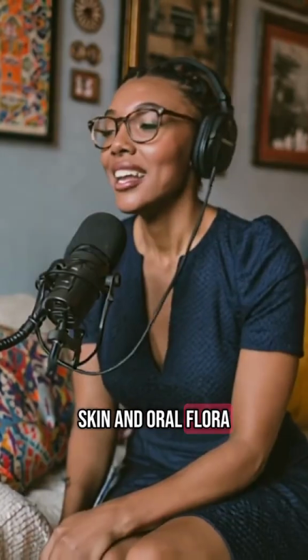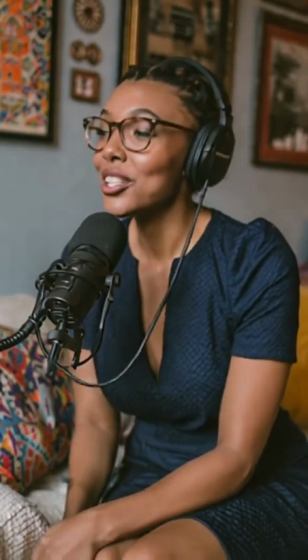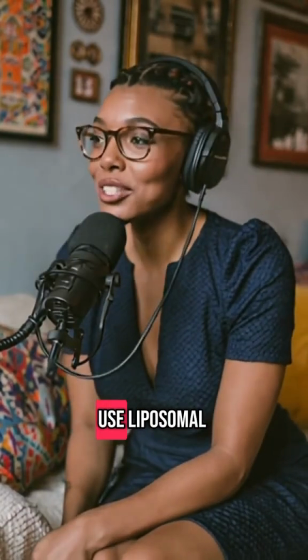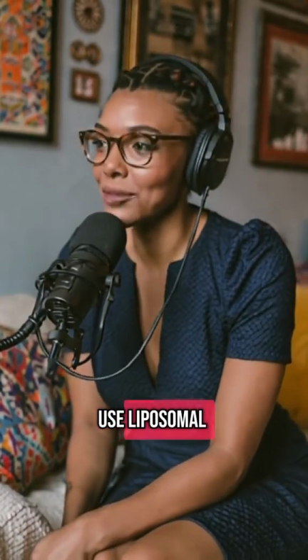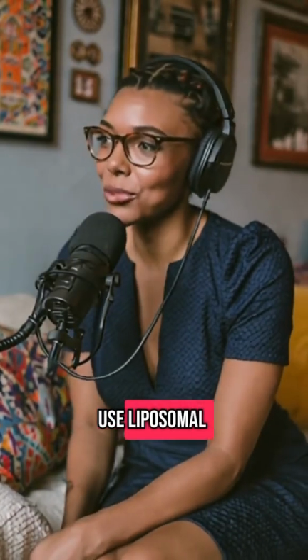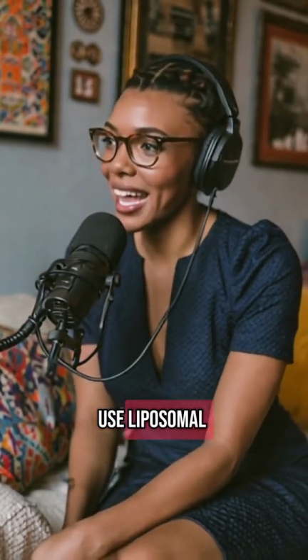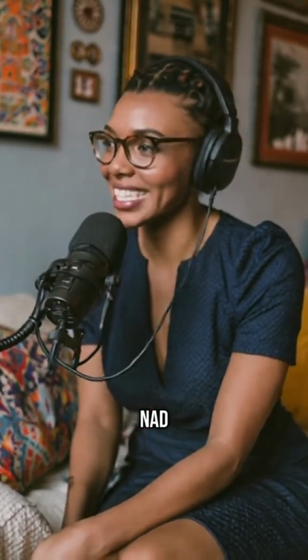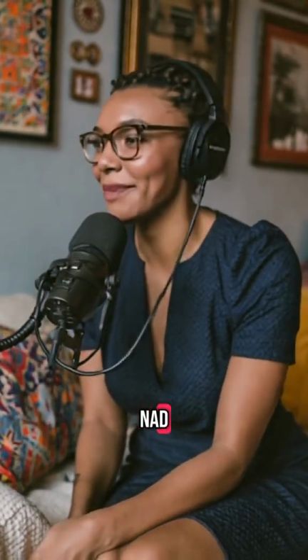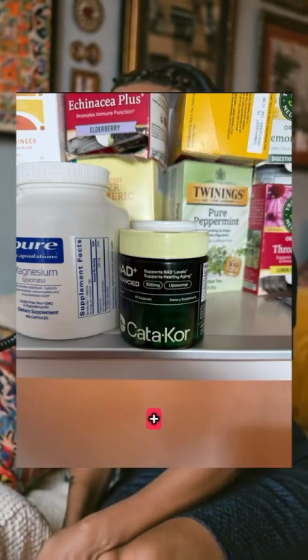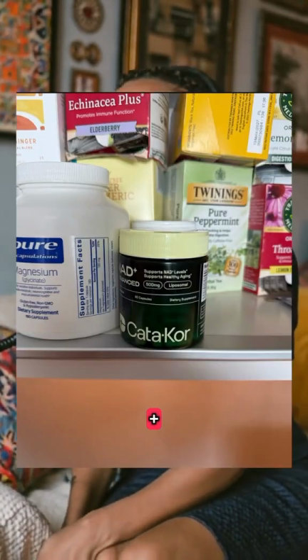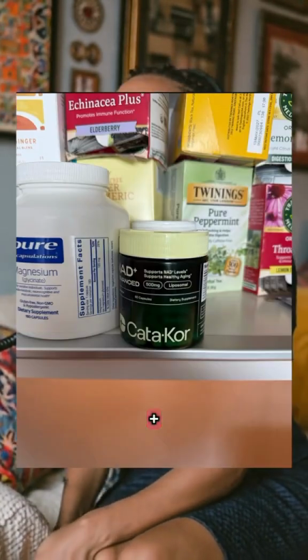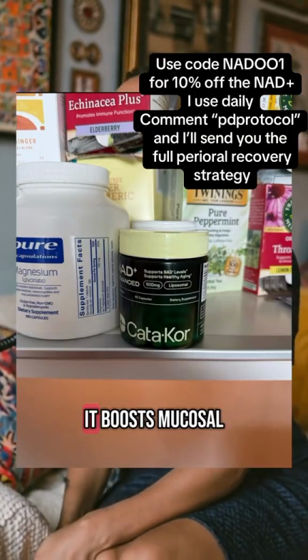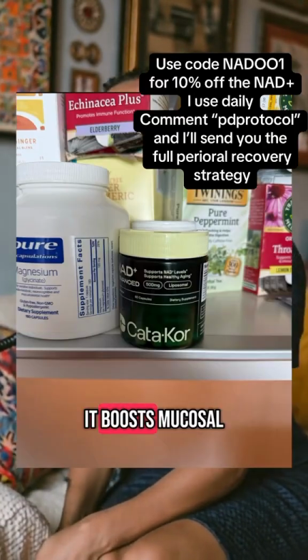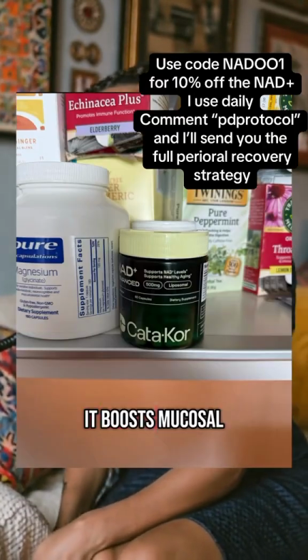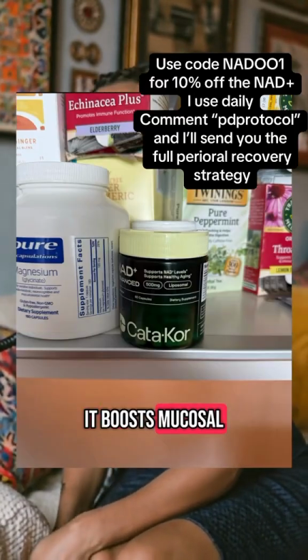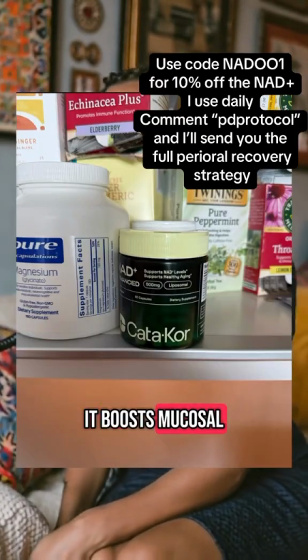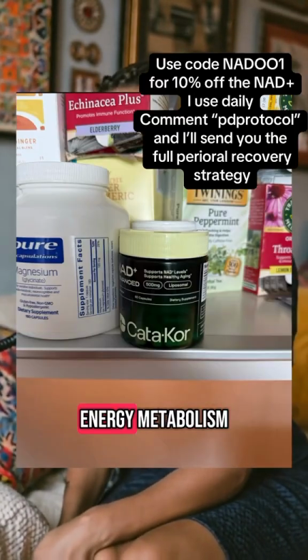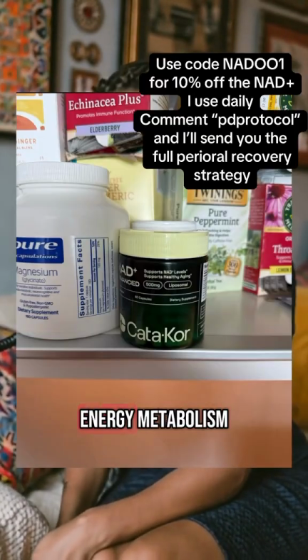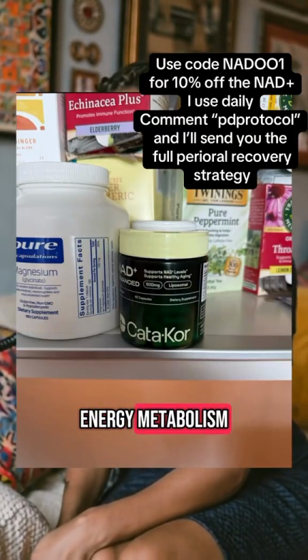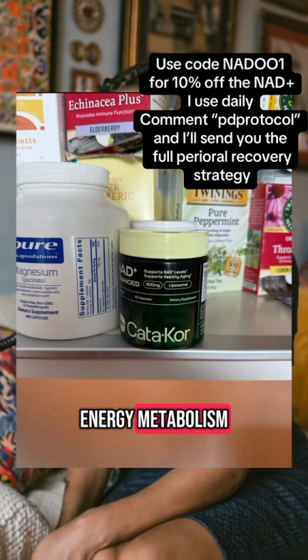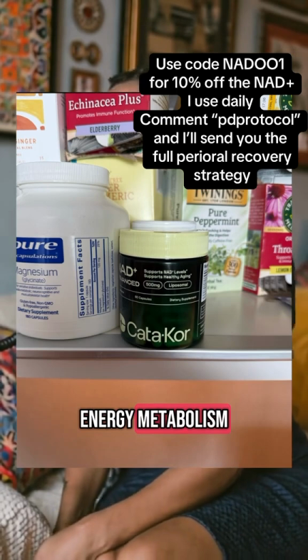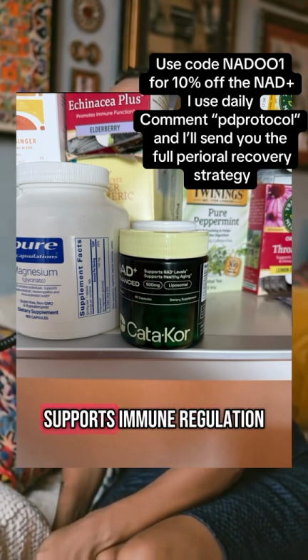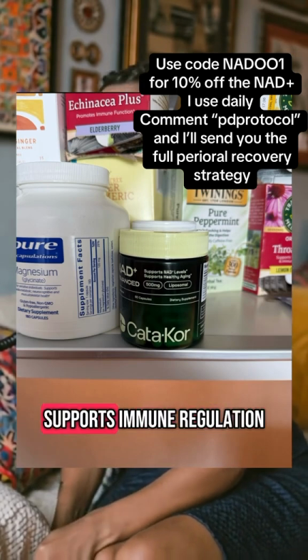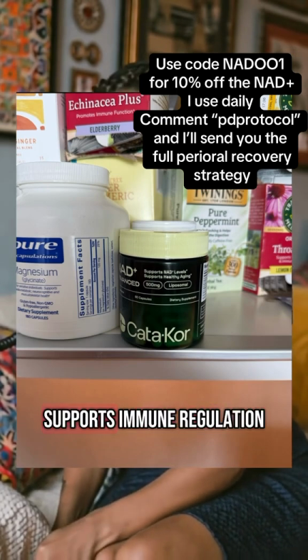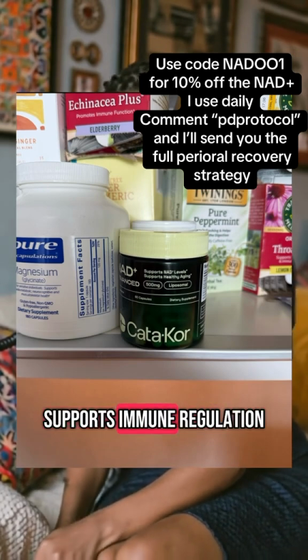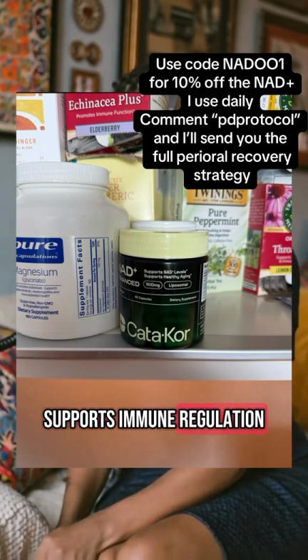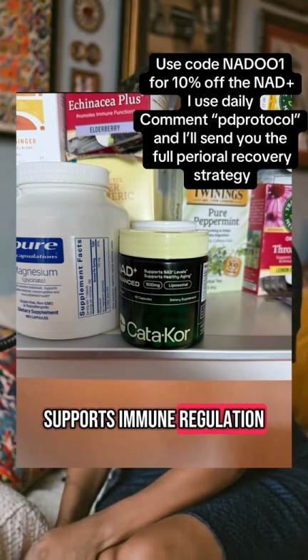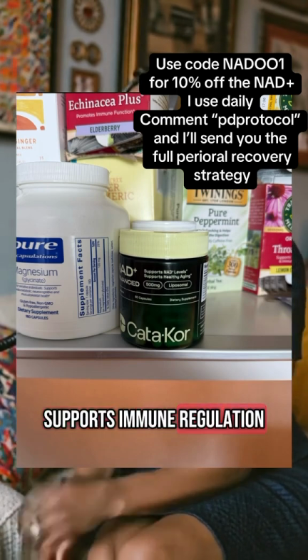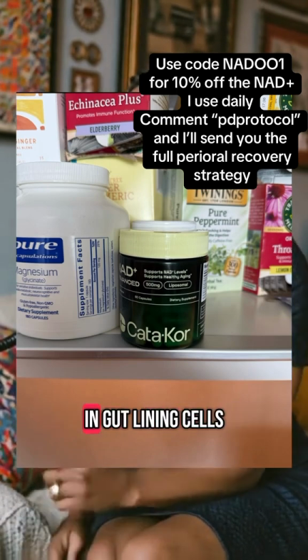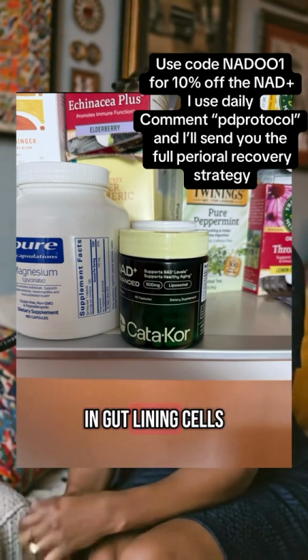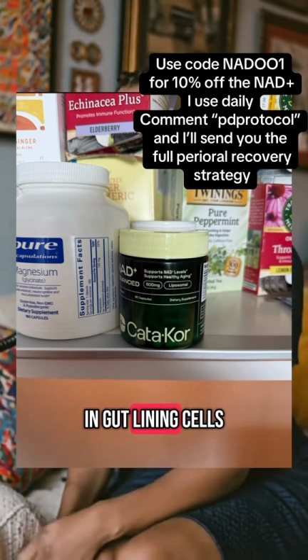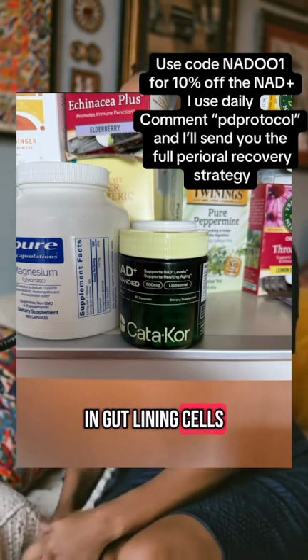Use liposomal NAD+. It boosts mucosal energy metabolism, supports immune regulation in gut lining cells, and calms inflammatory skin cascades.